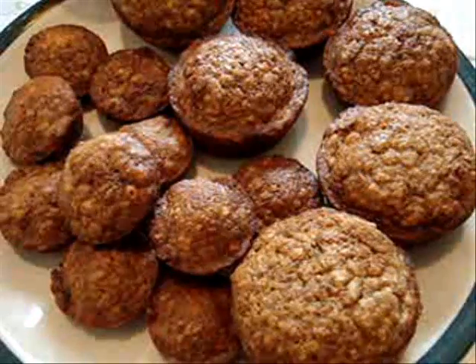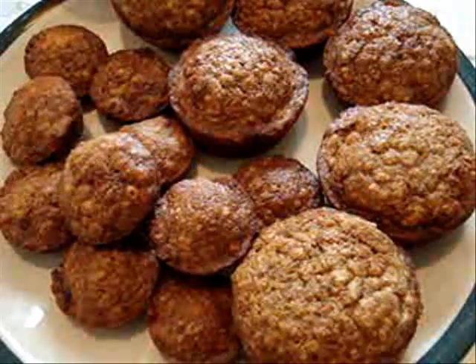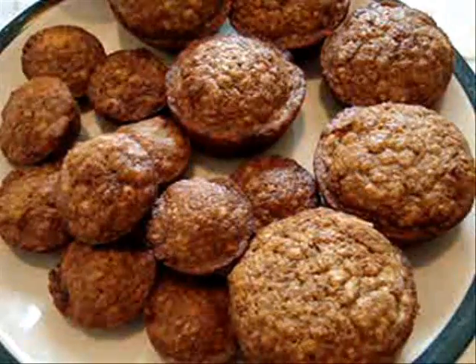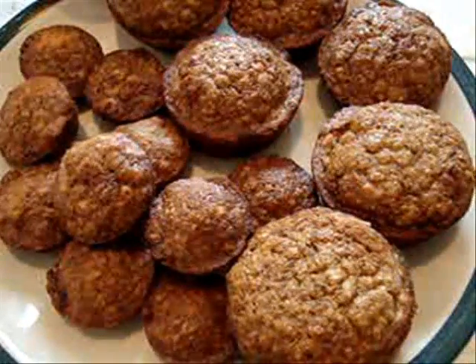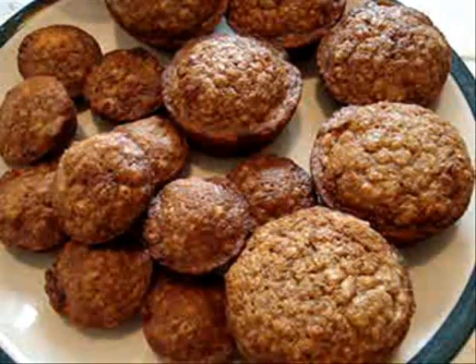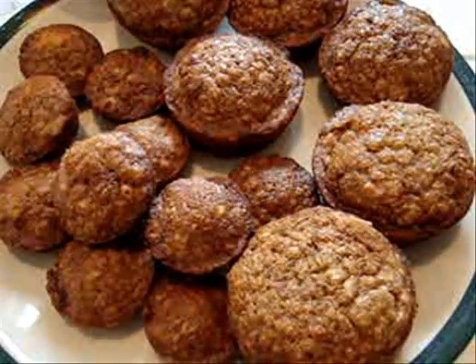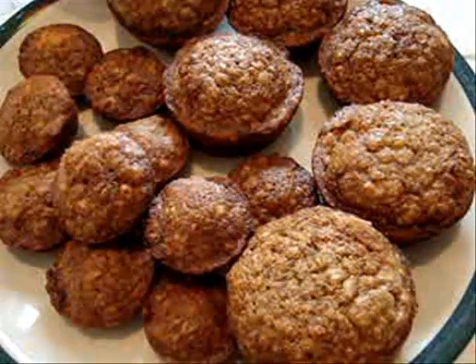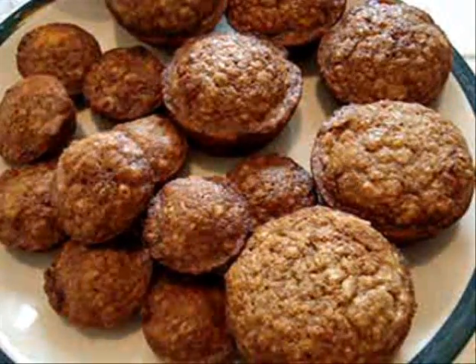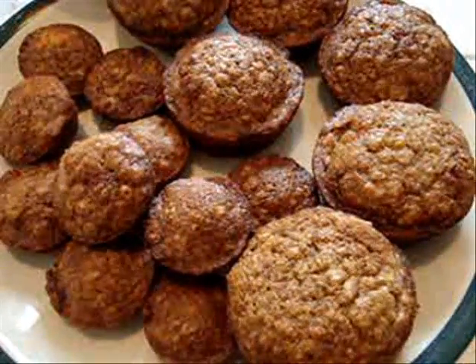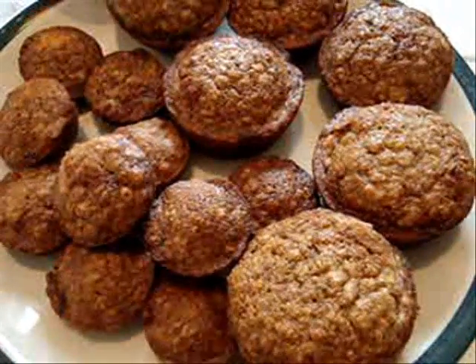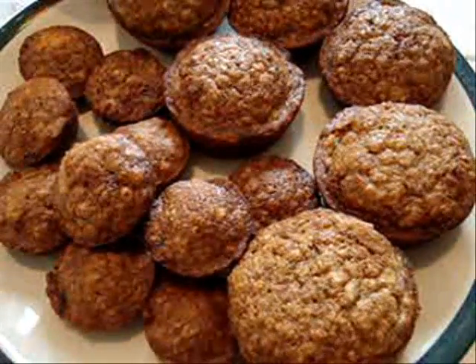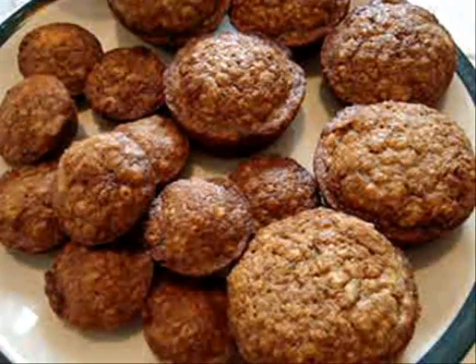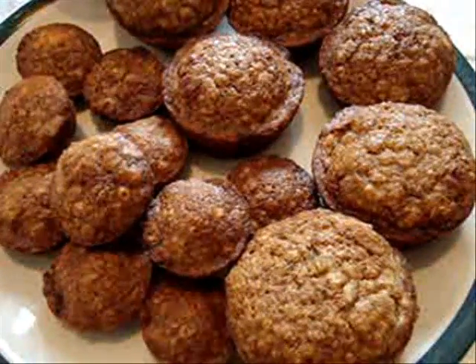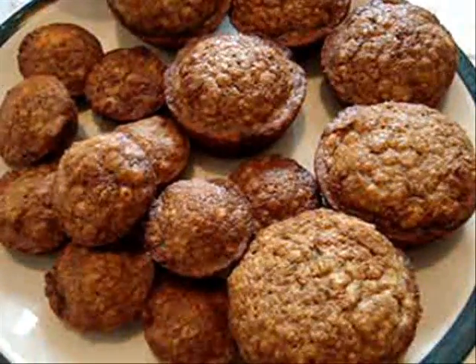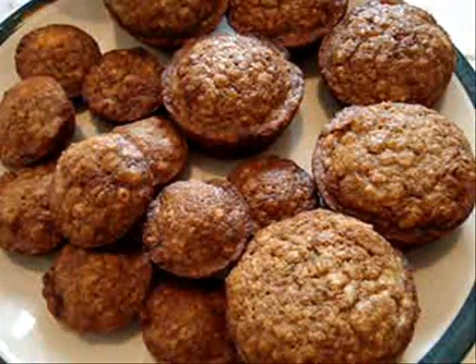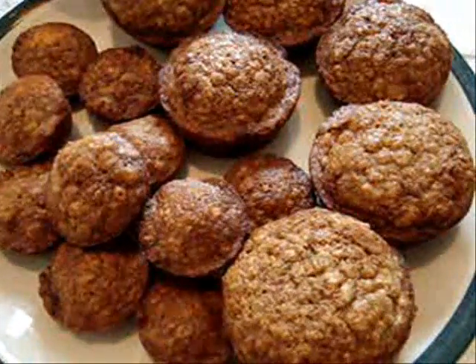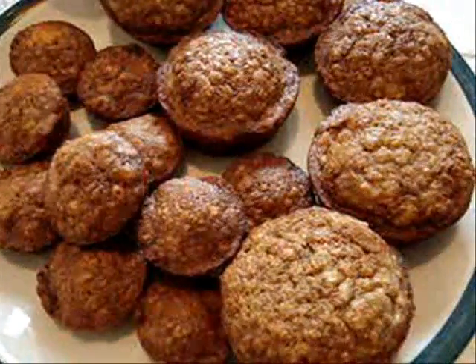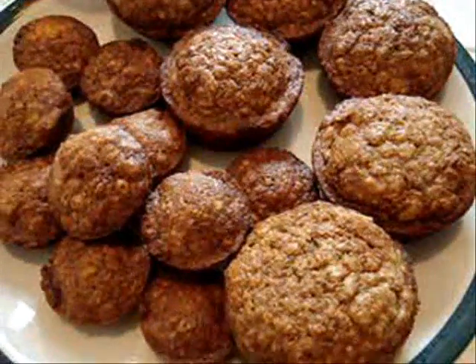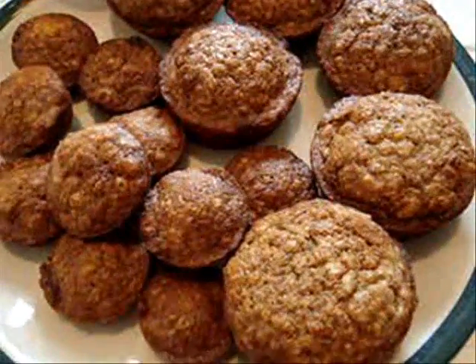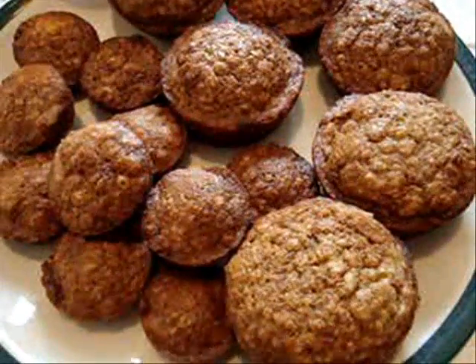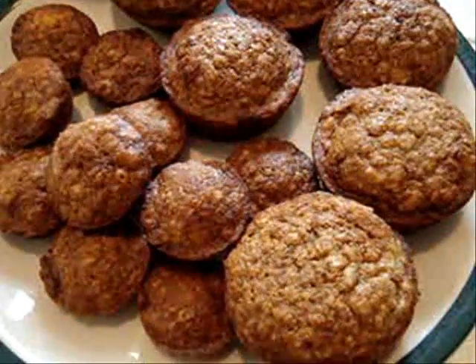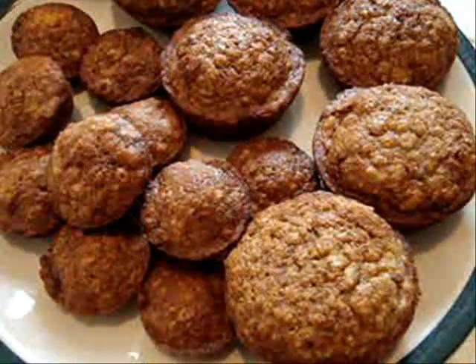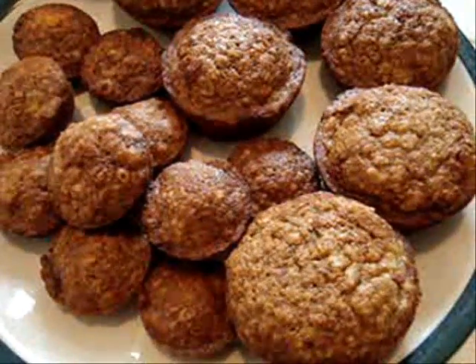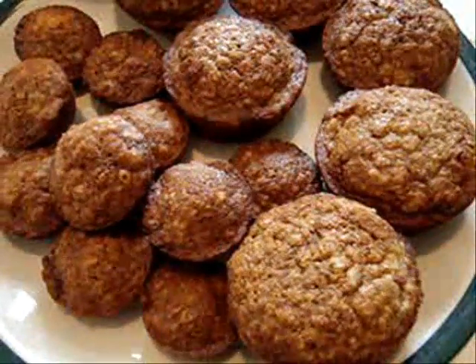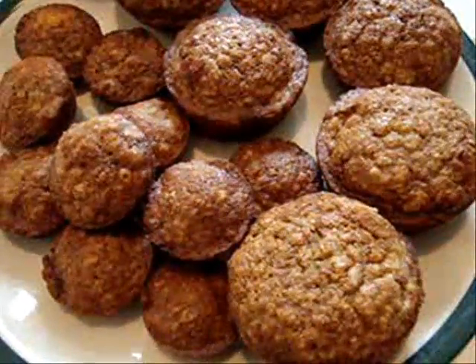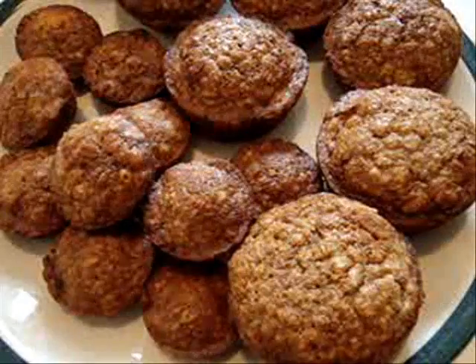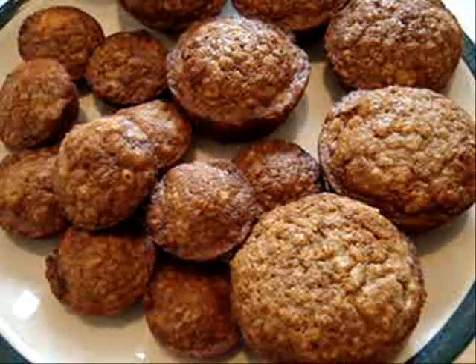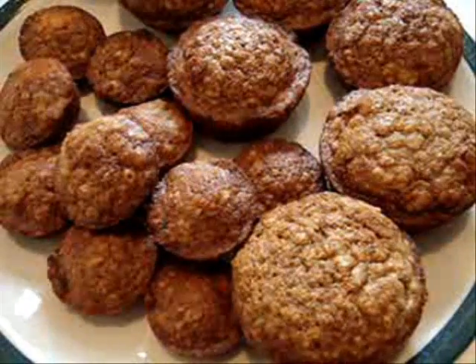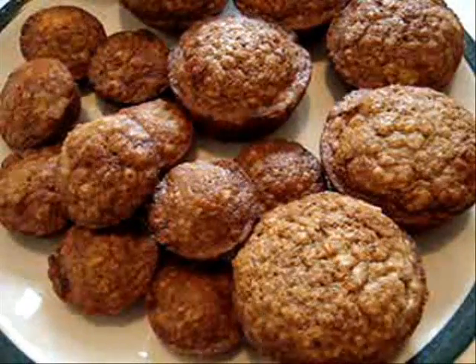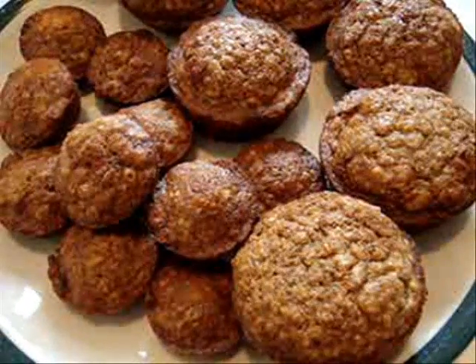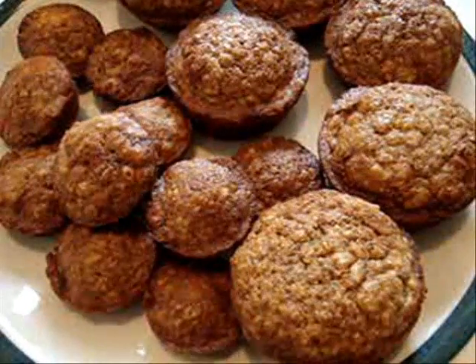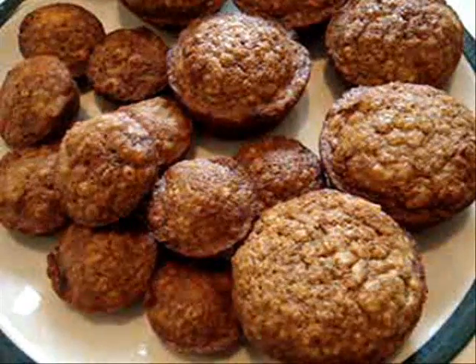Hi everyone, this is Emmy. Today I'm going to show you how to make my vegan style banana muffins.